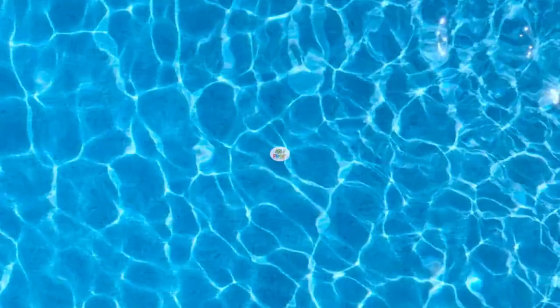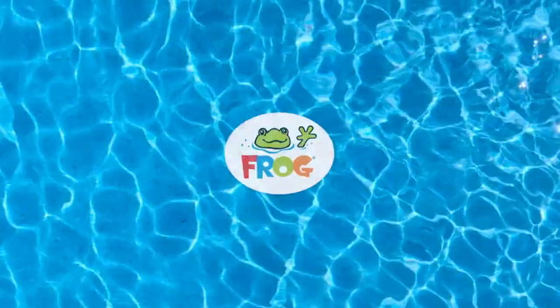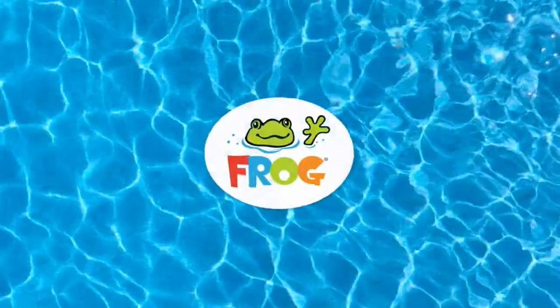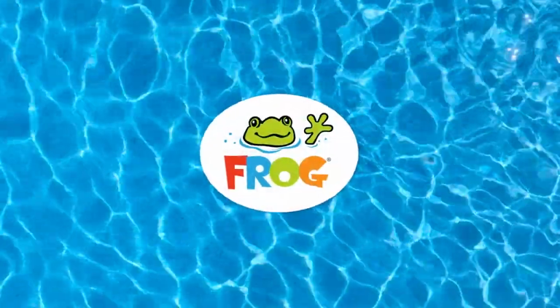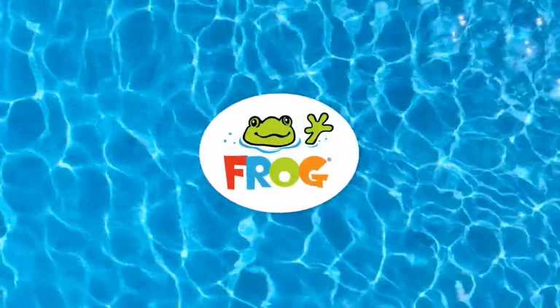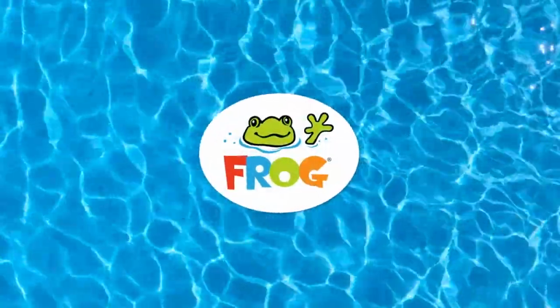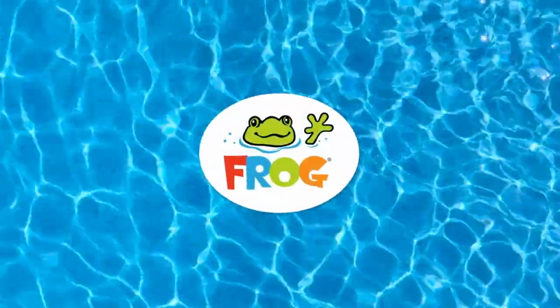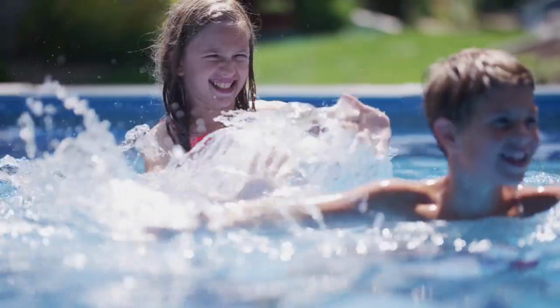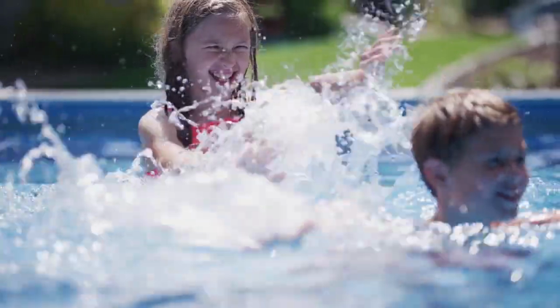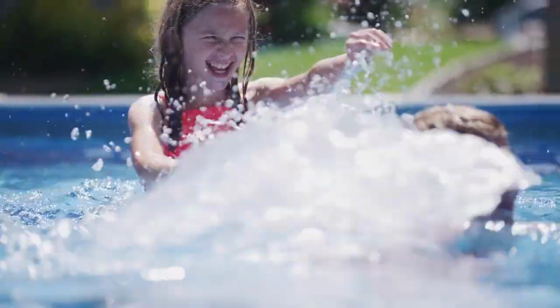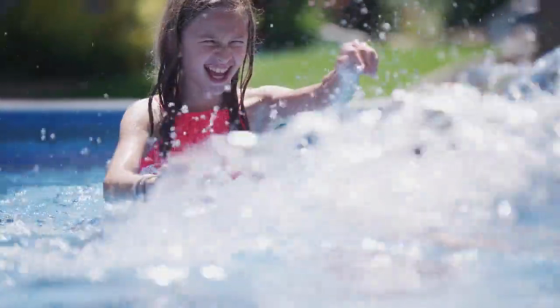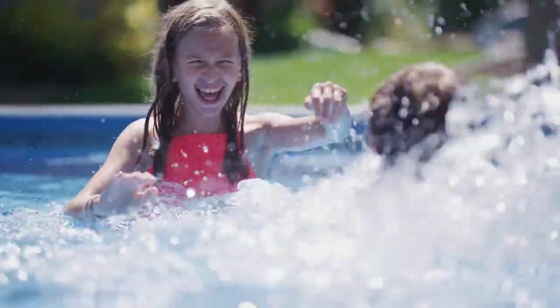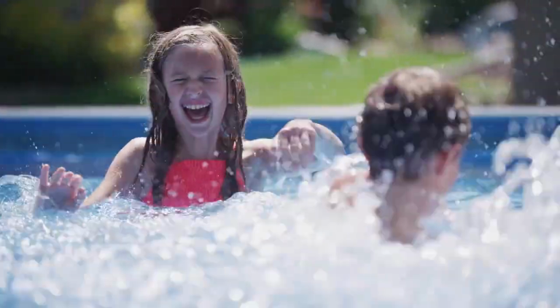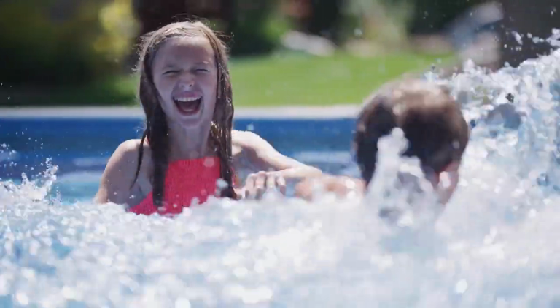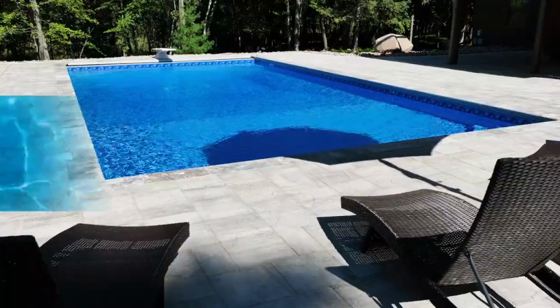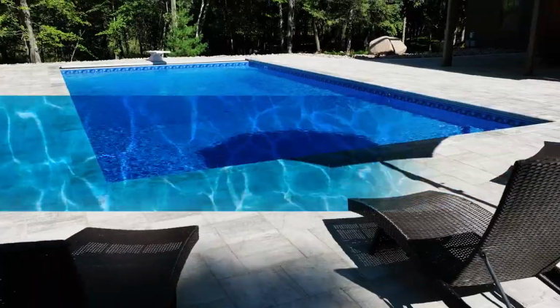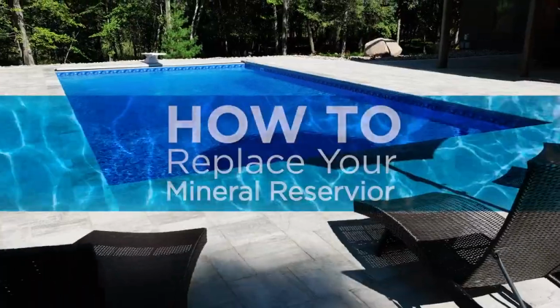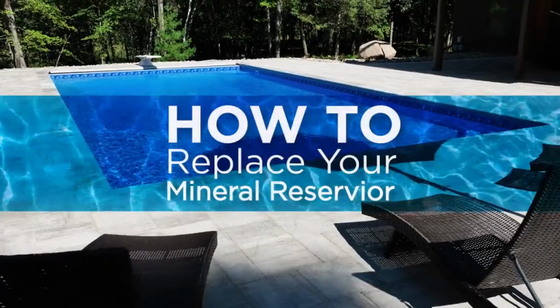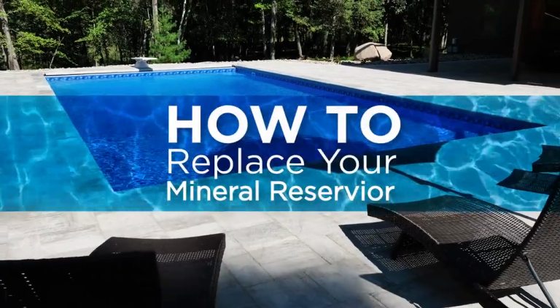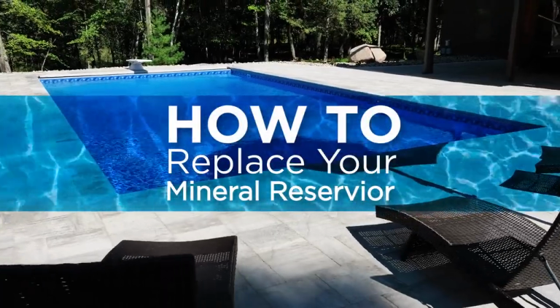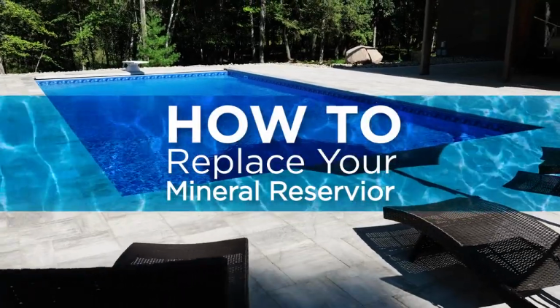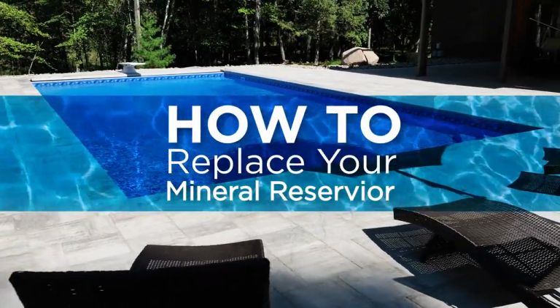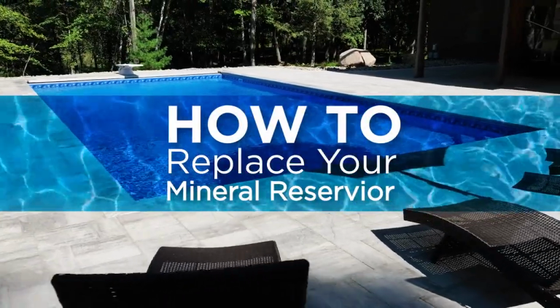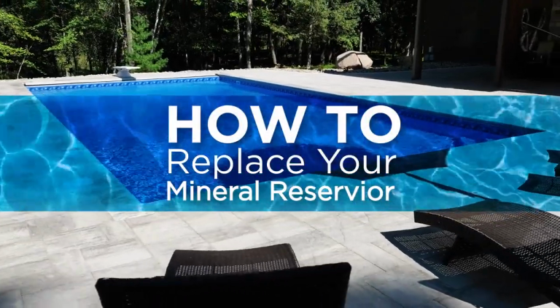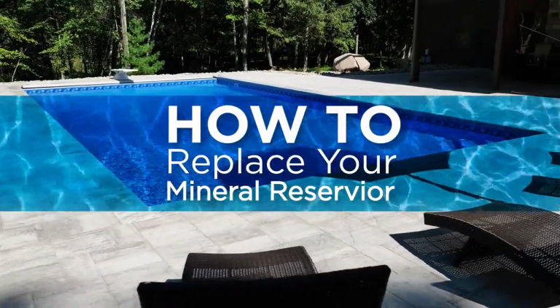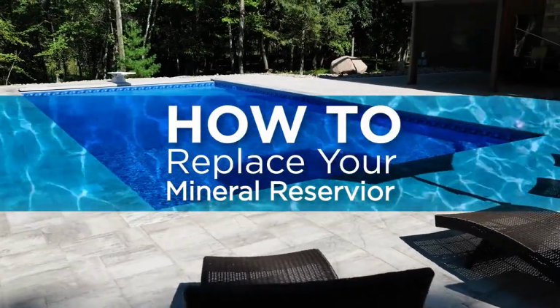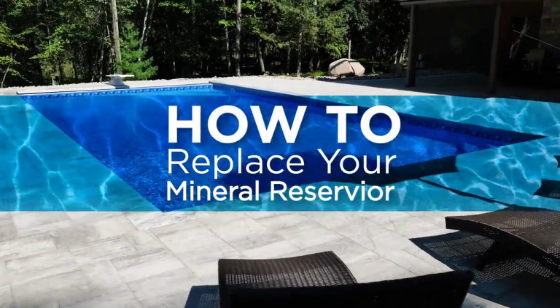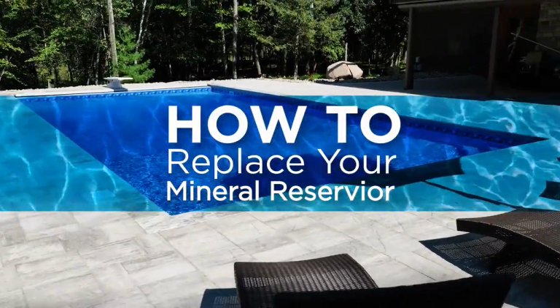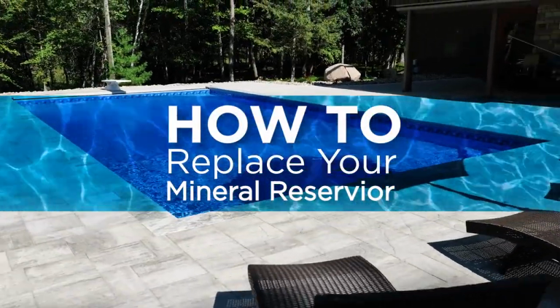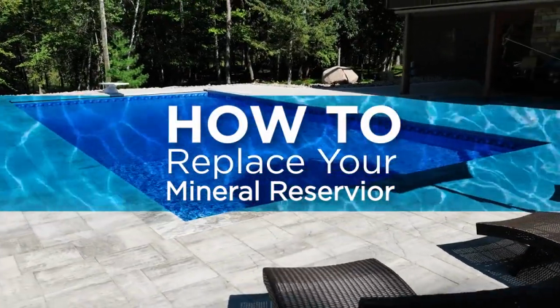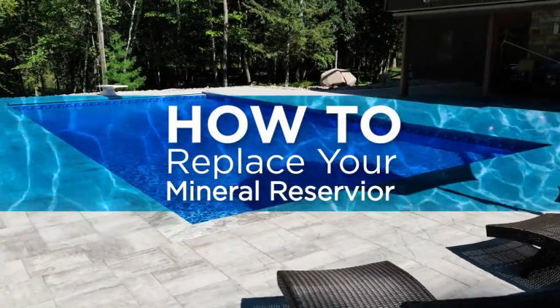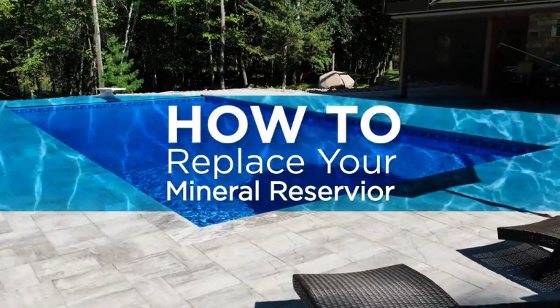It's pool opening time. Leave despair behind. Replace your frog mineral reservoir now for peace of mind all summer.